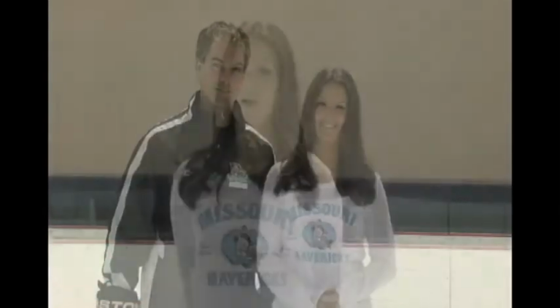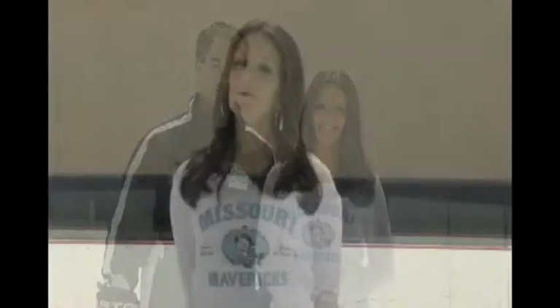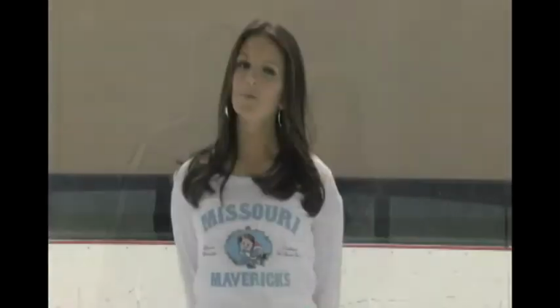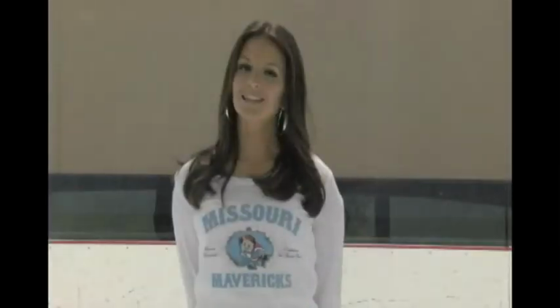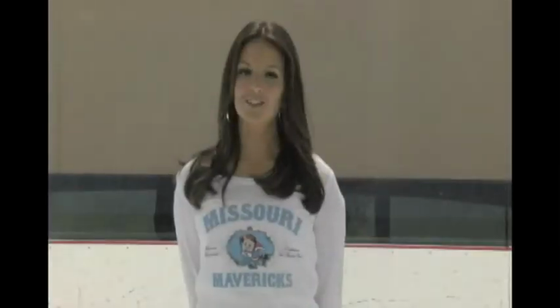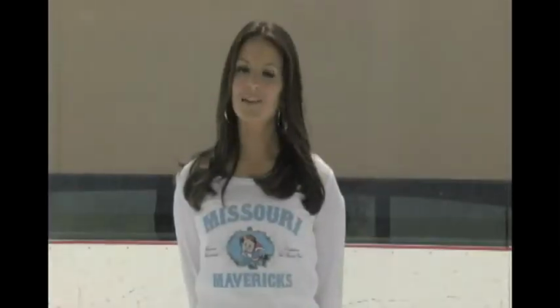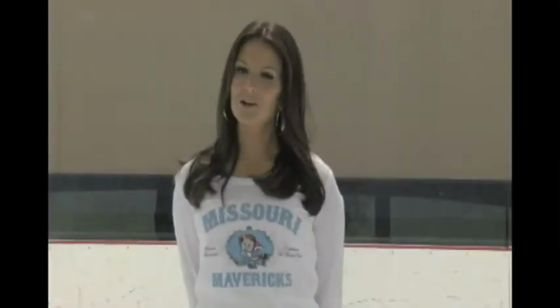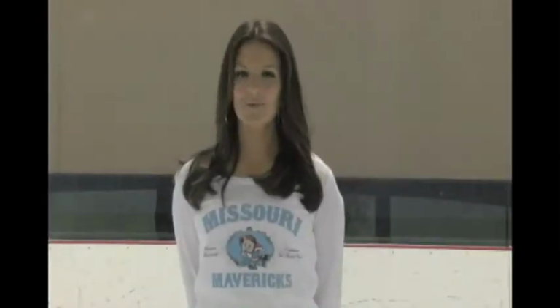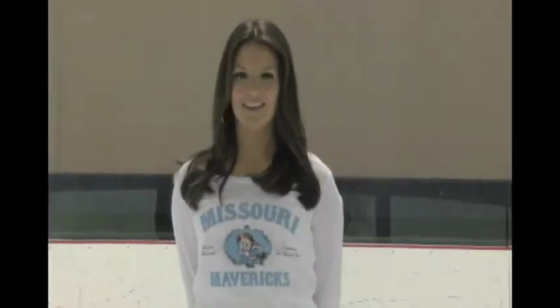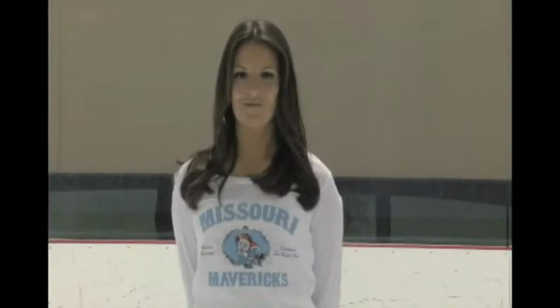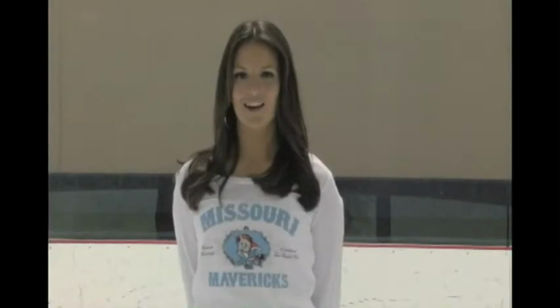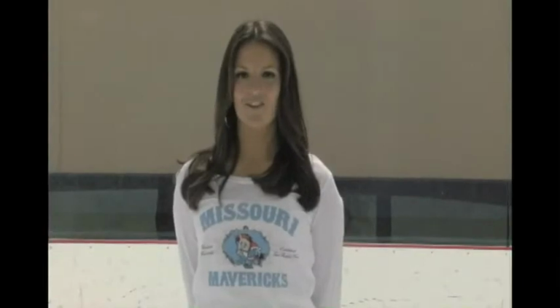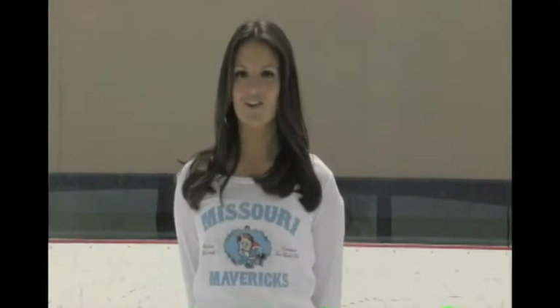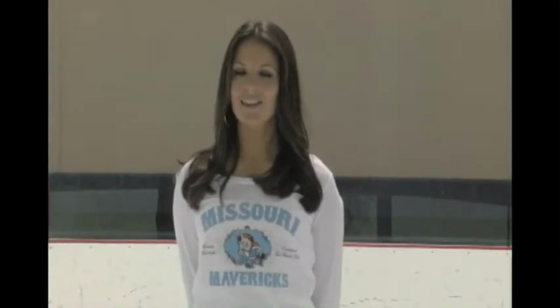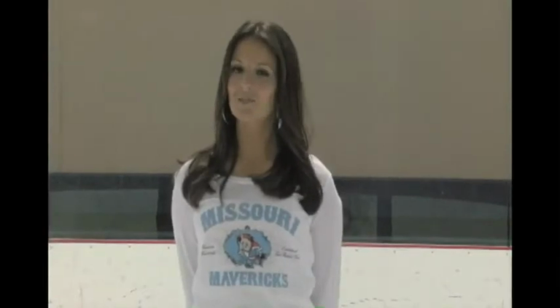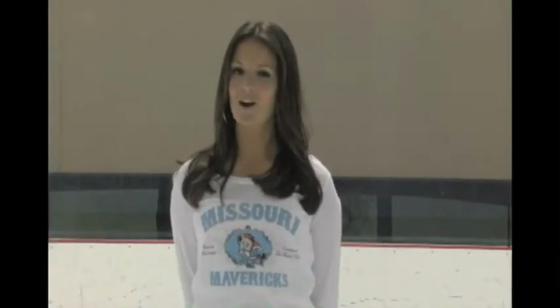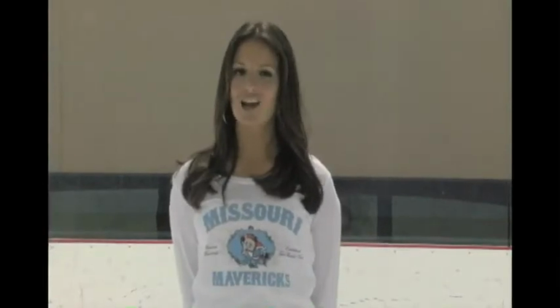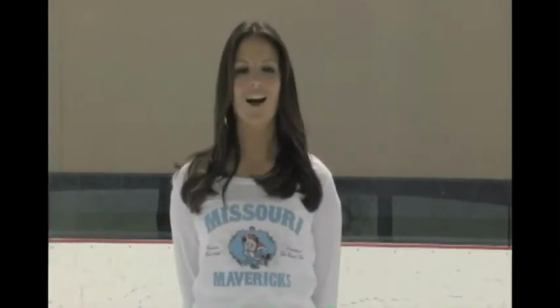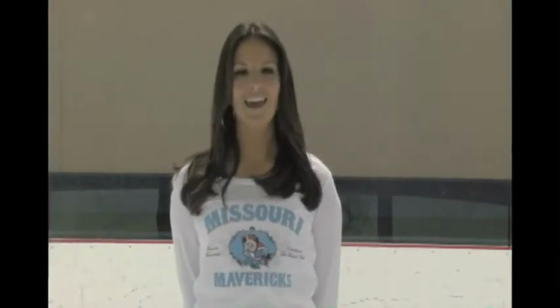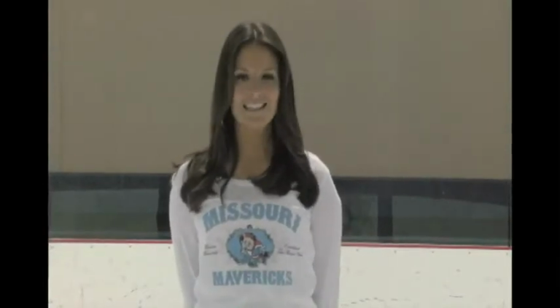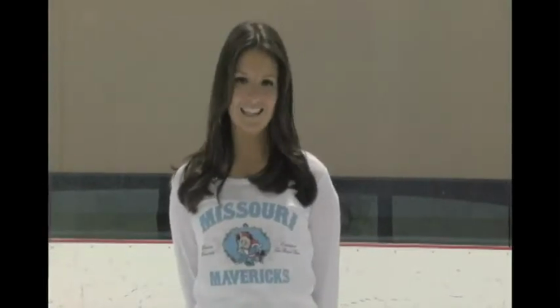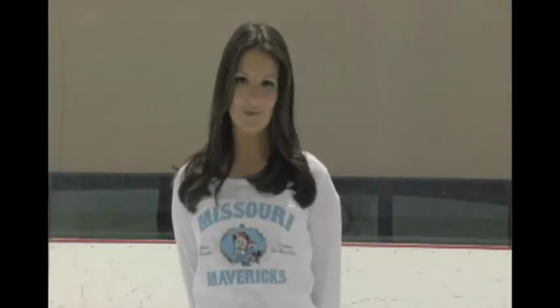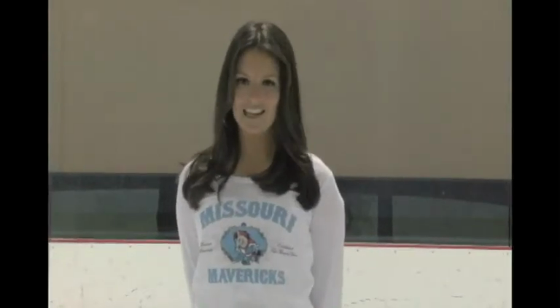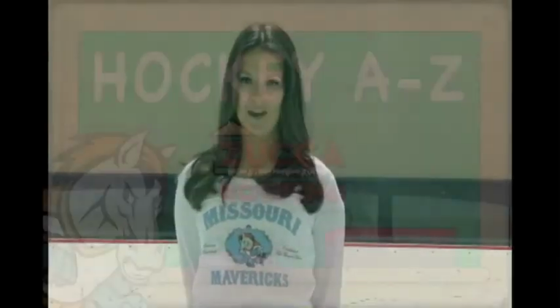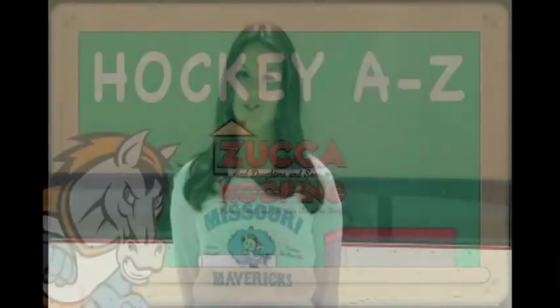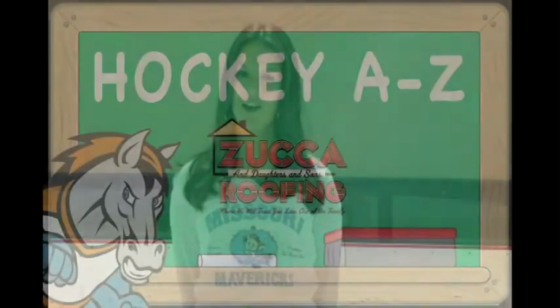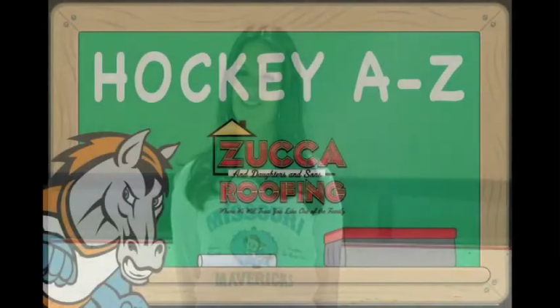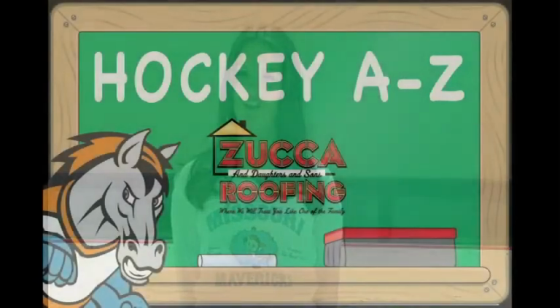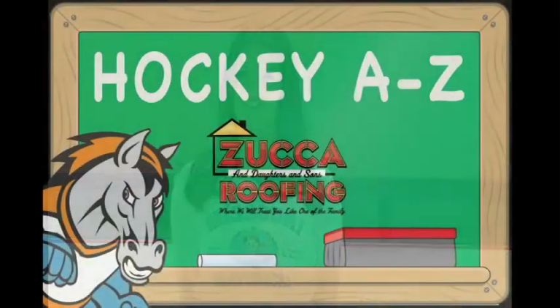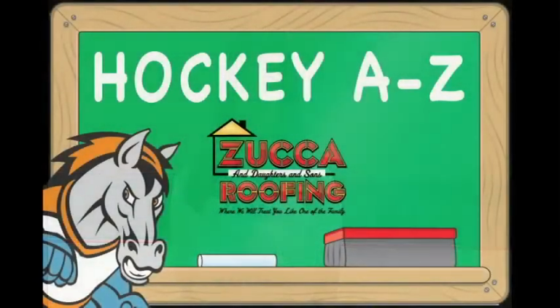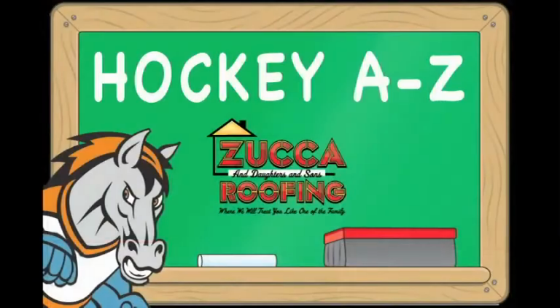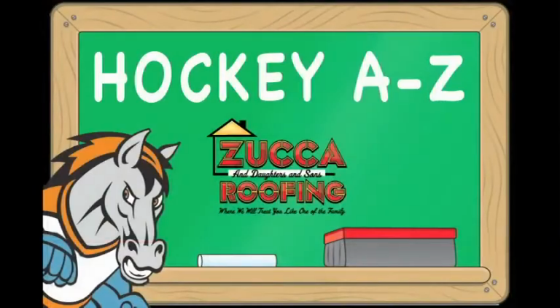Well, we hope this clears up a little bit about the game of hockey for you. Thanks for watching Hockey A-Z, presented by Zuka and Daughters & Sons Roofing.